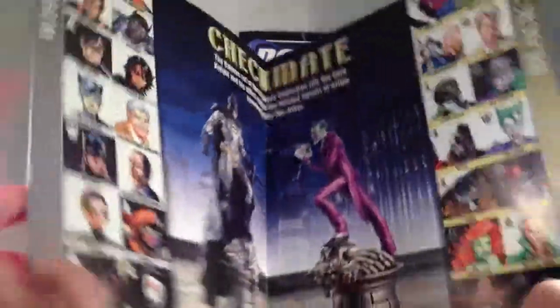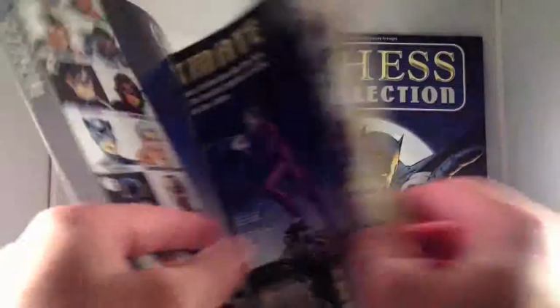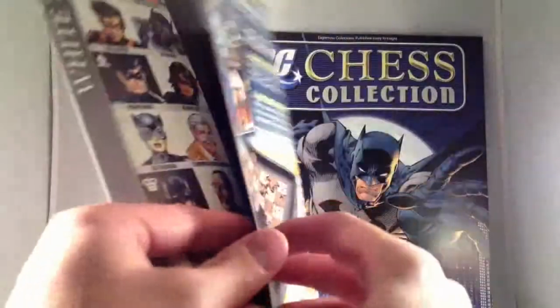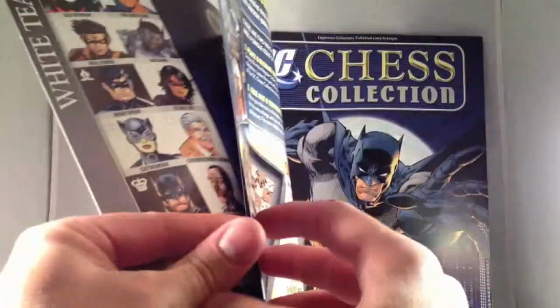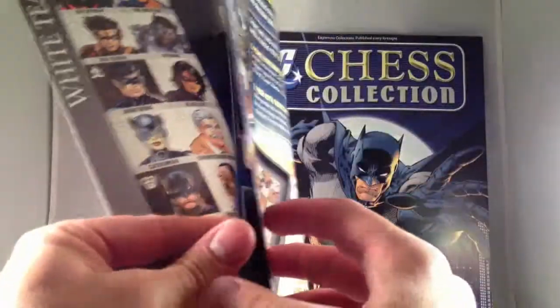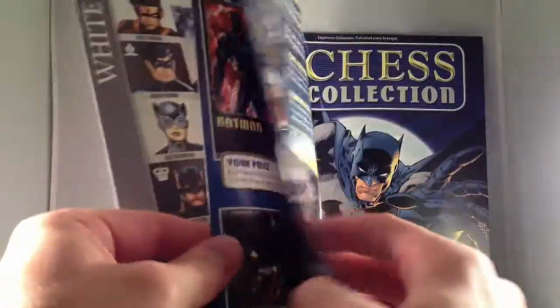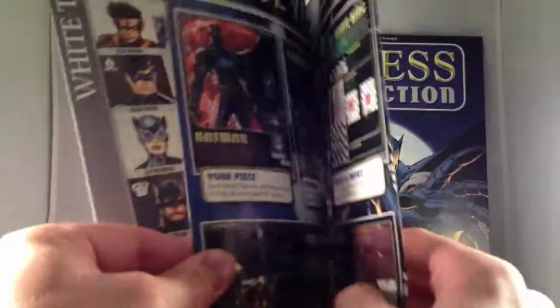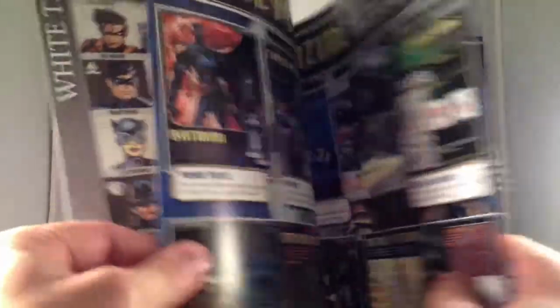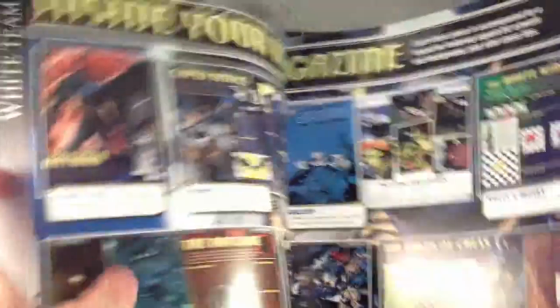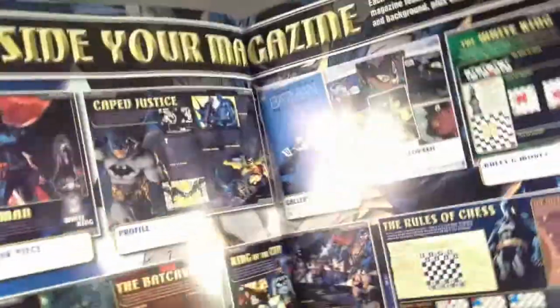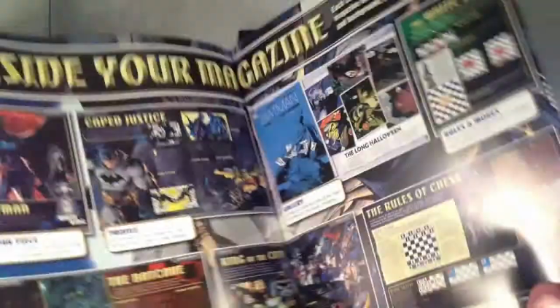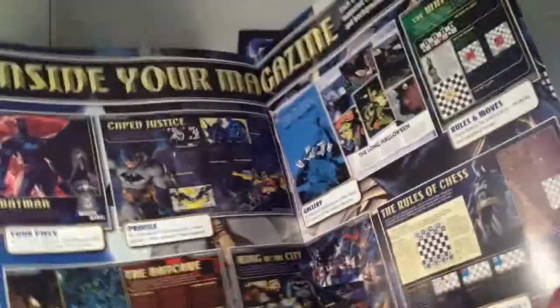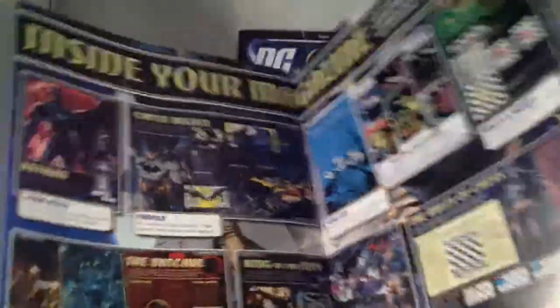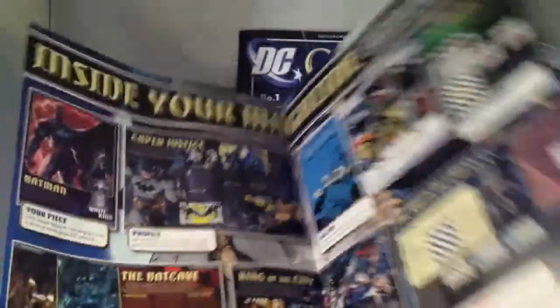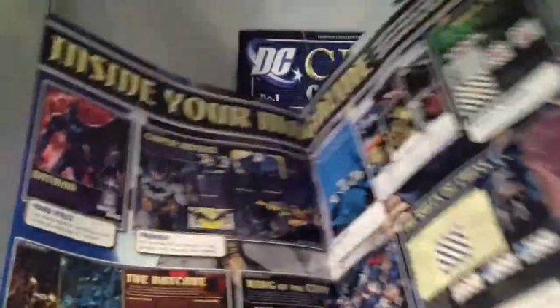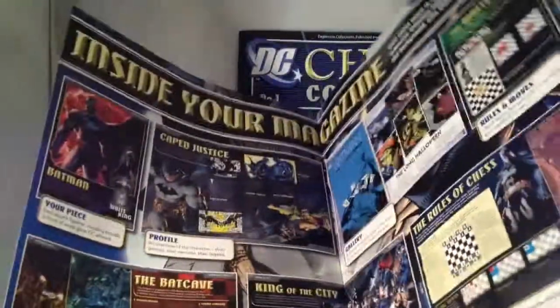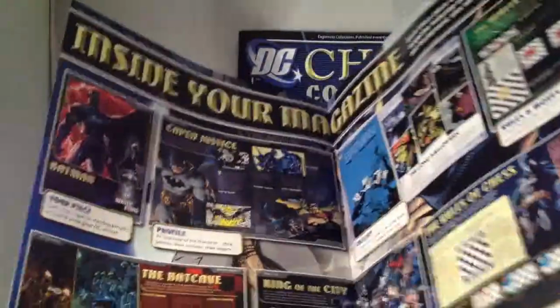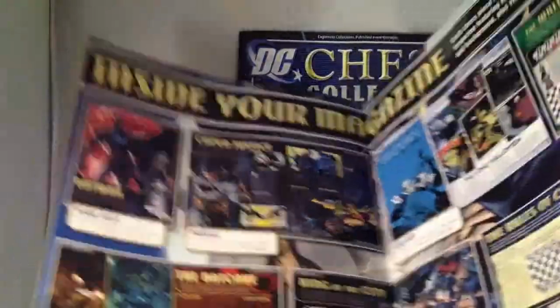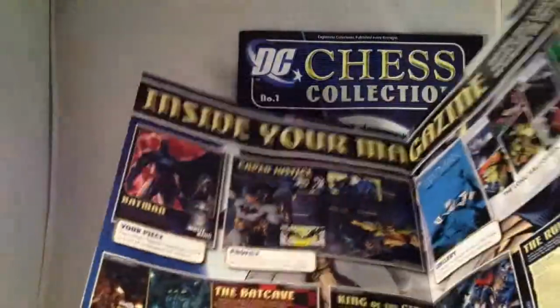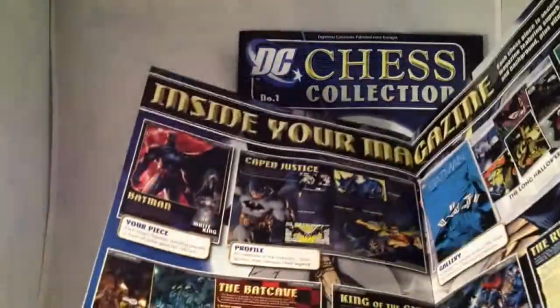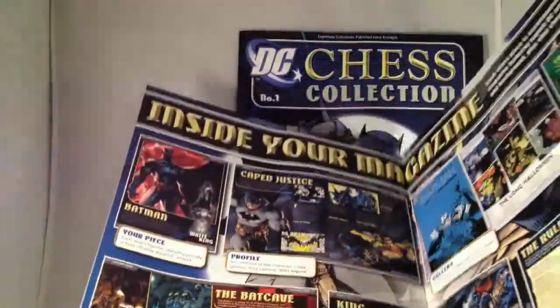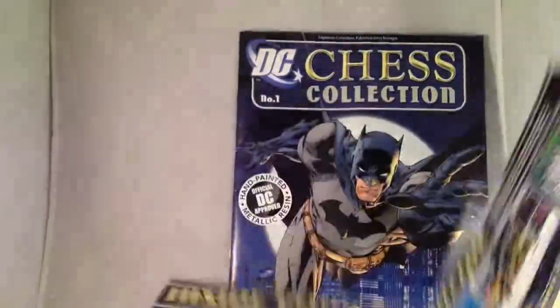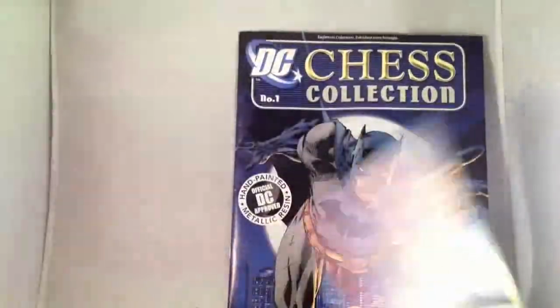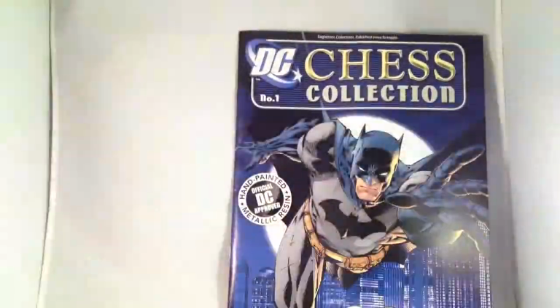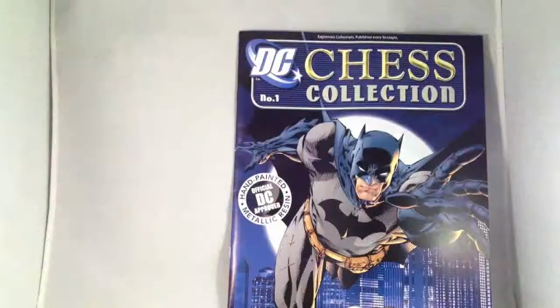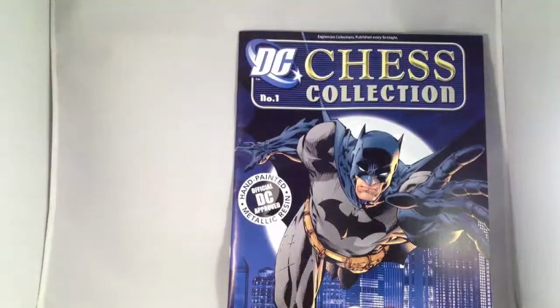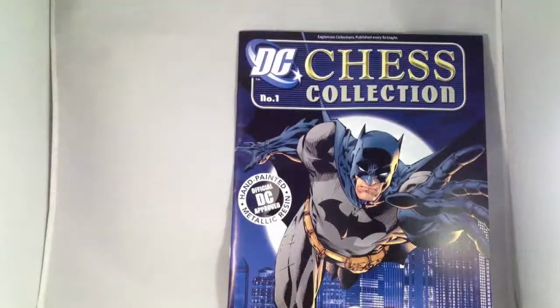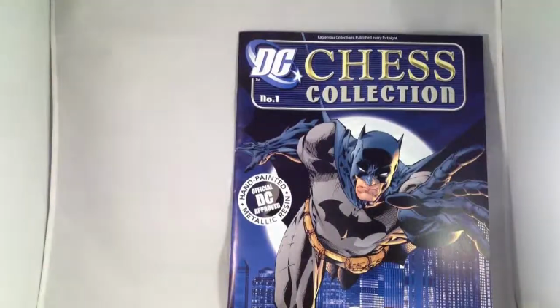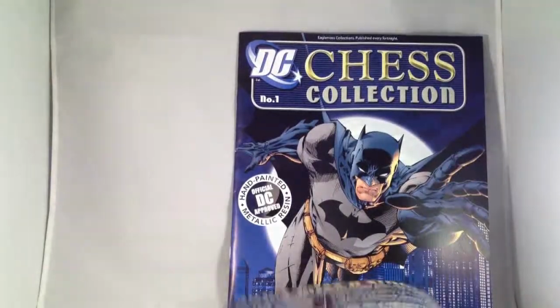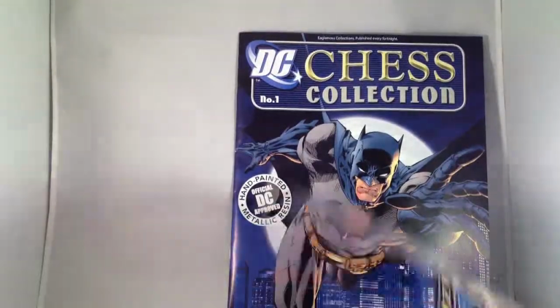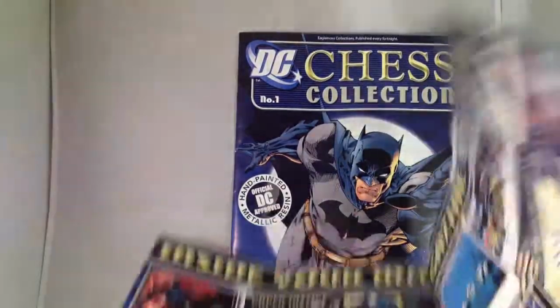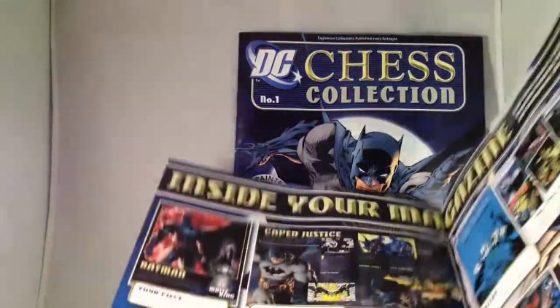Harley Quinn was just announced along with Bane, so I pre-ordered them just the other day. The next page of this introduction talks about the magazine that comes with each piece.